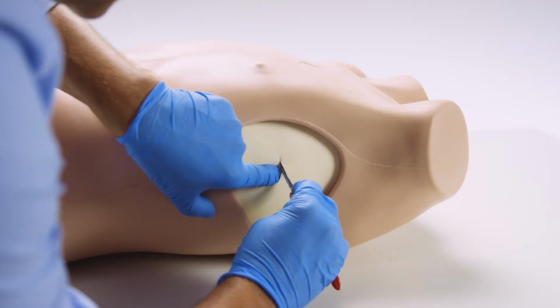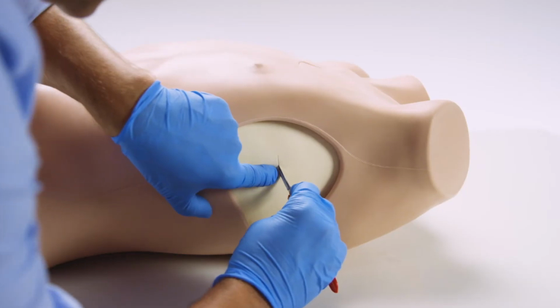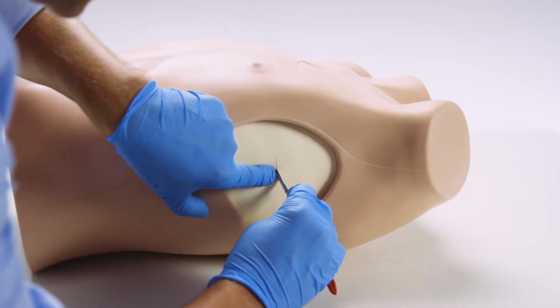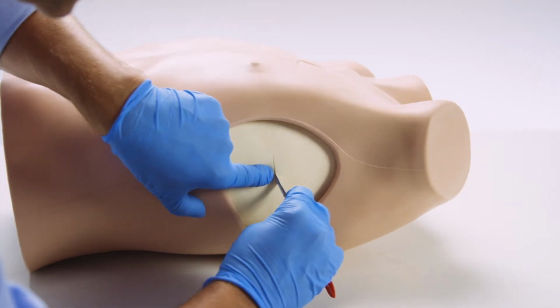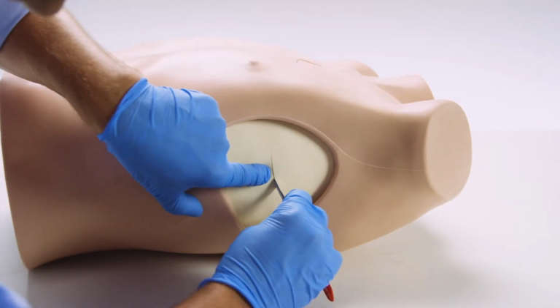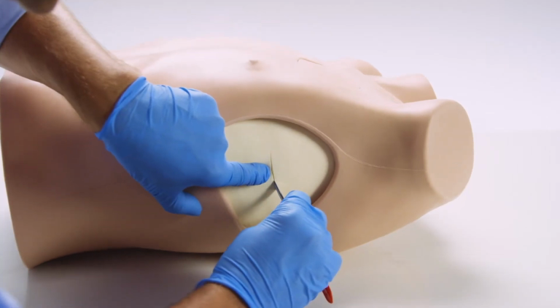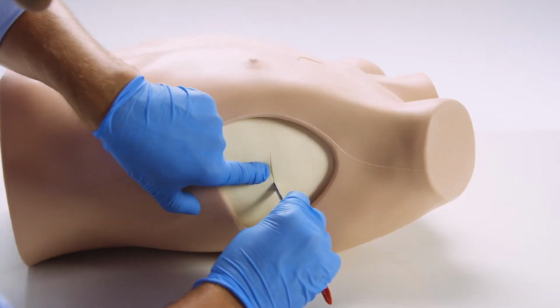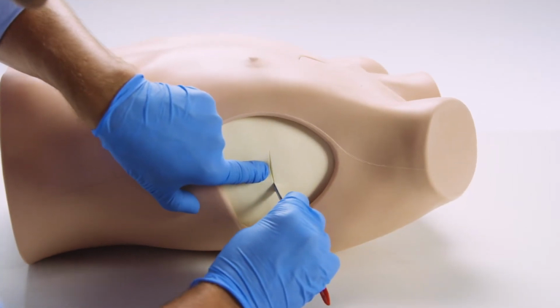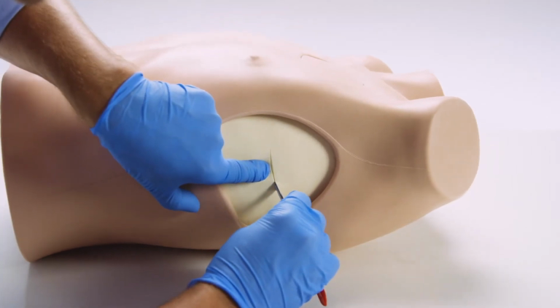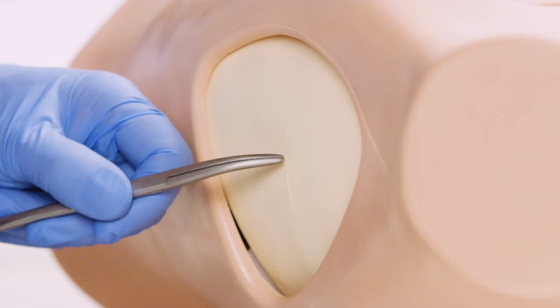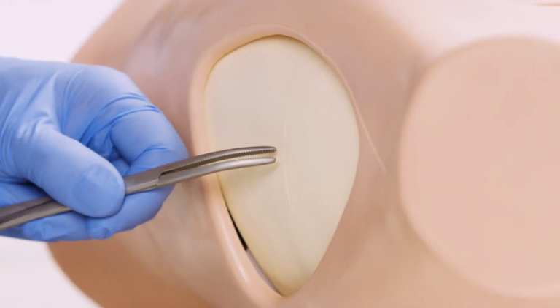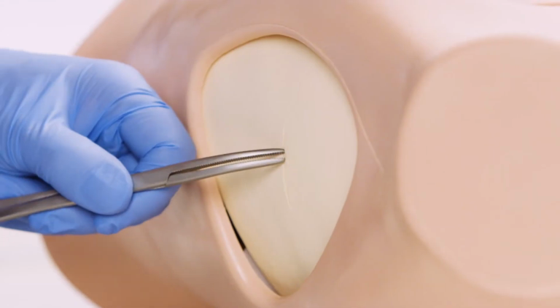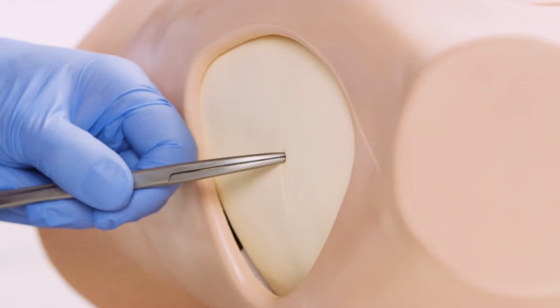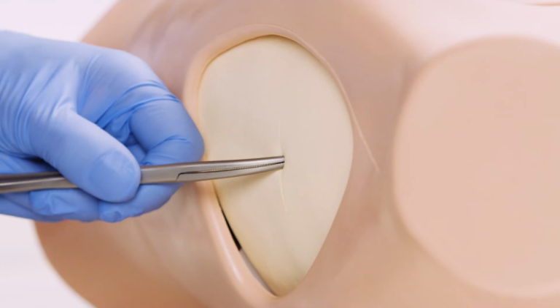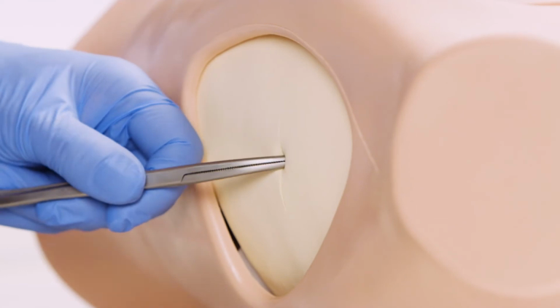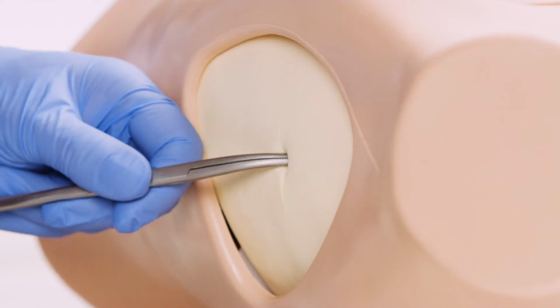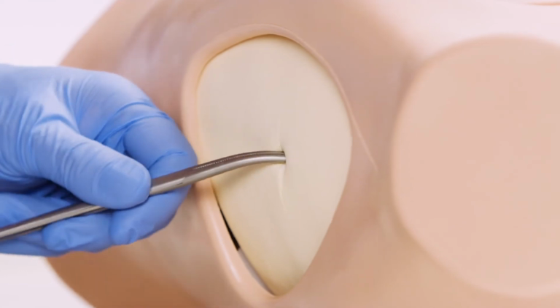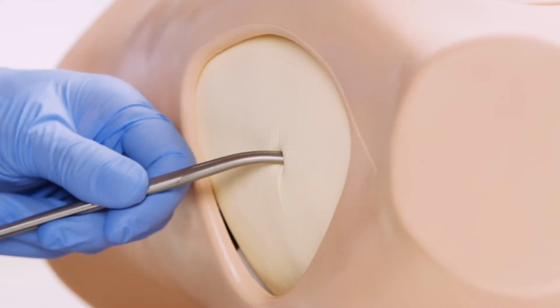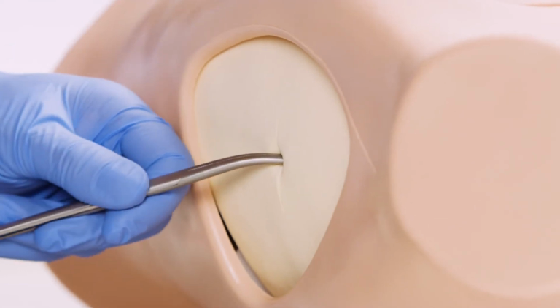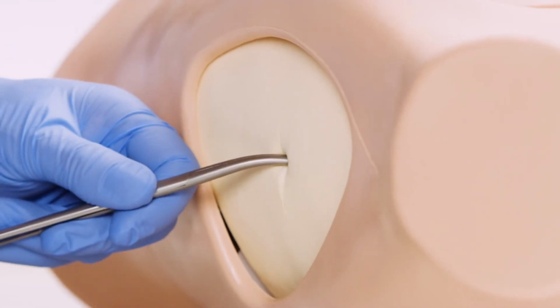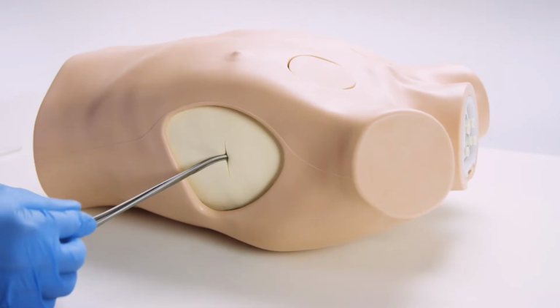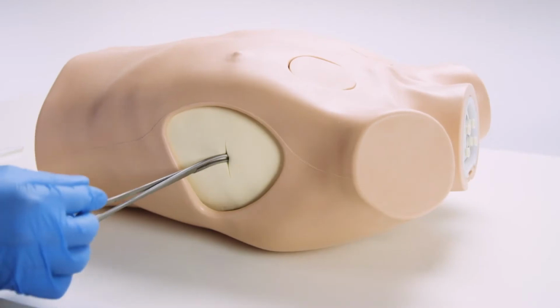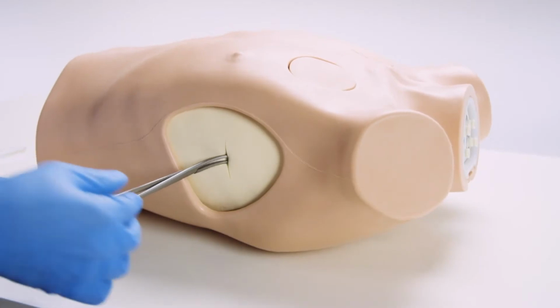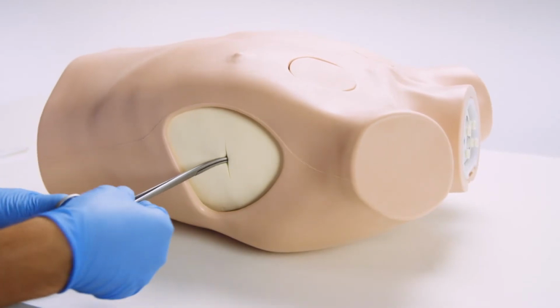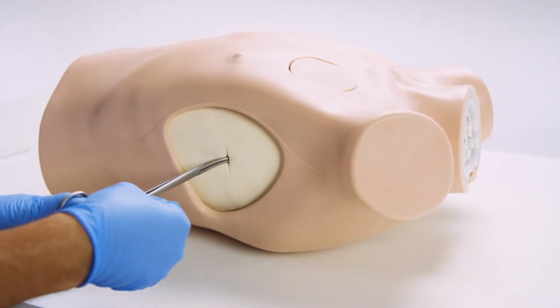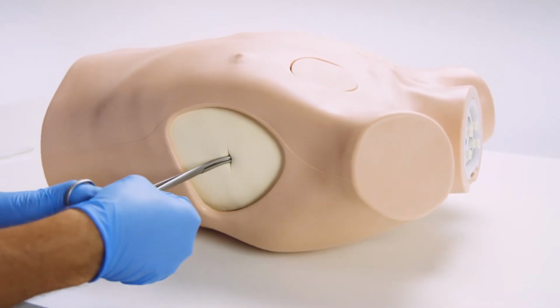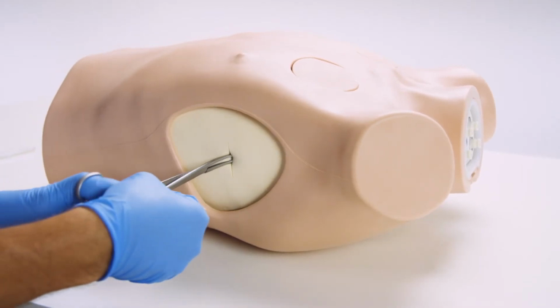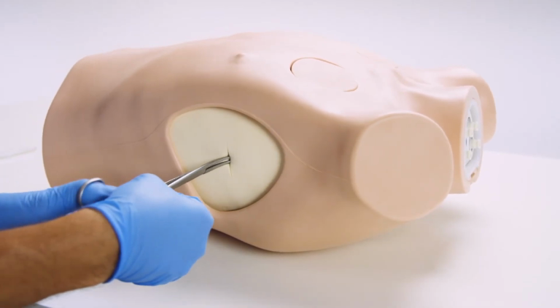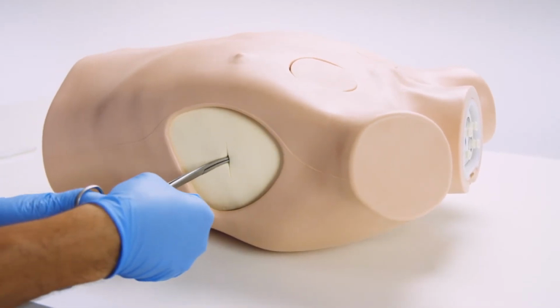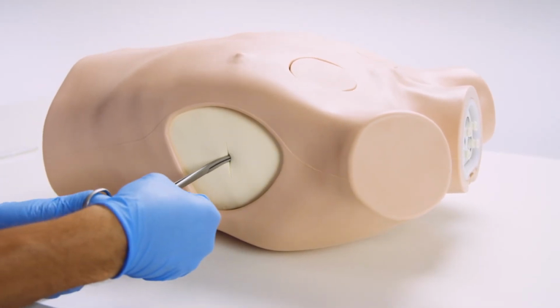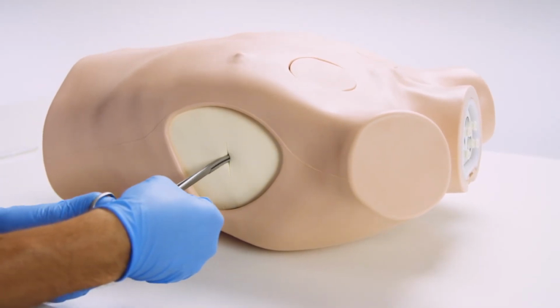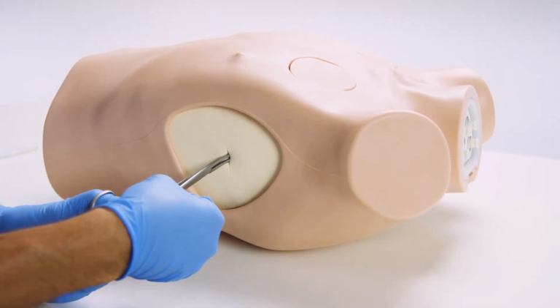The standard pad is ideal for practicing blunt dissection chest tube insertion and suture of the tube to the chest wall.